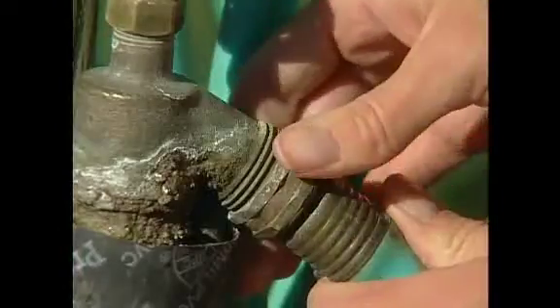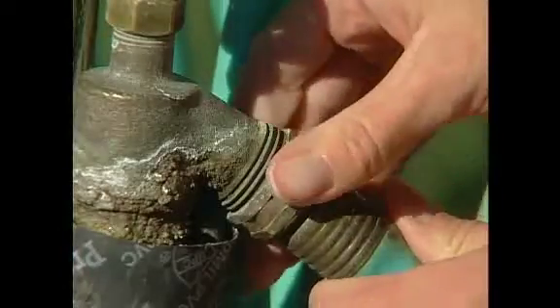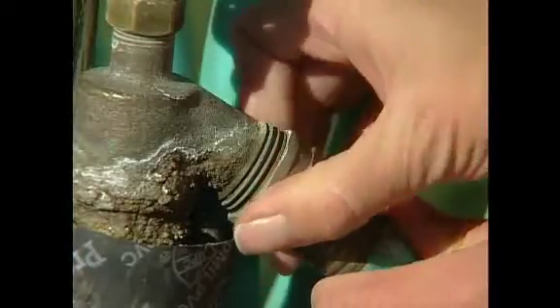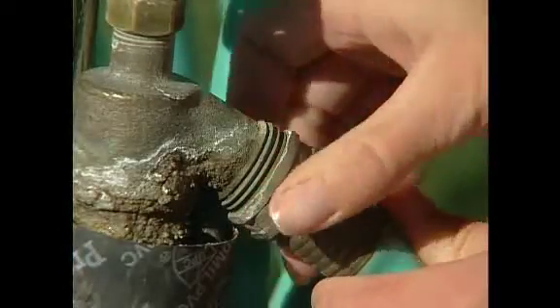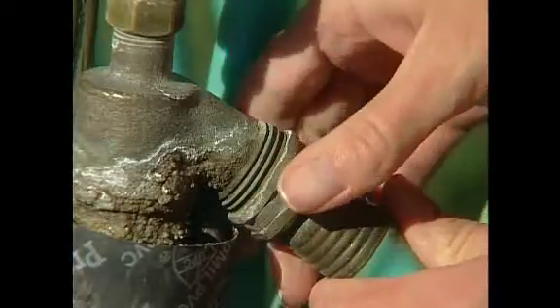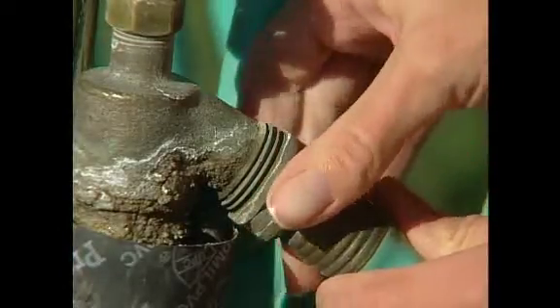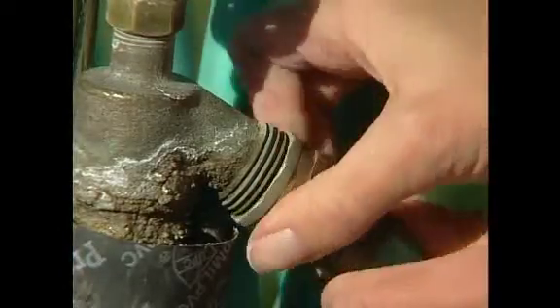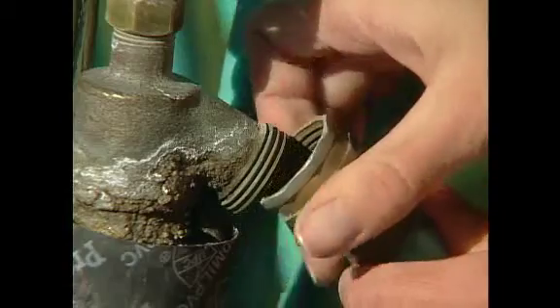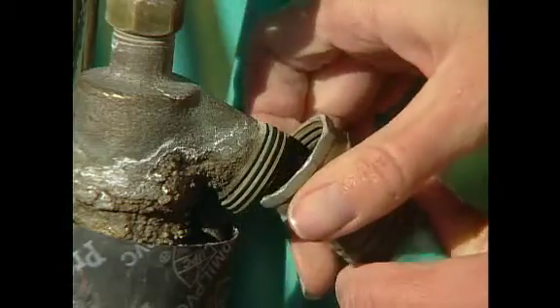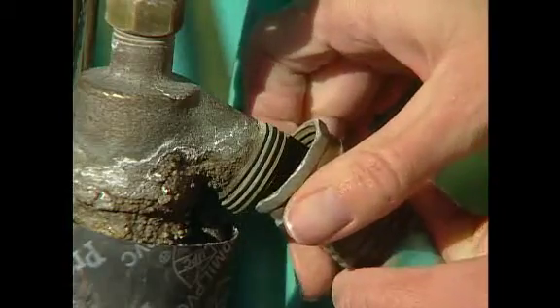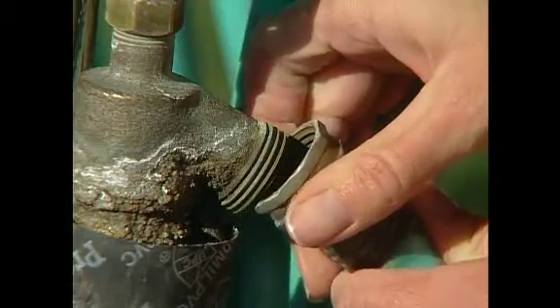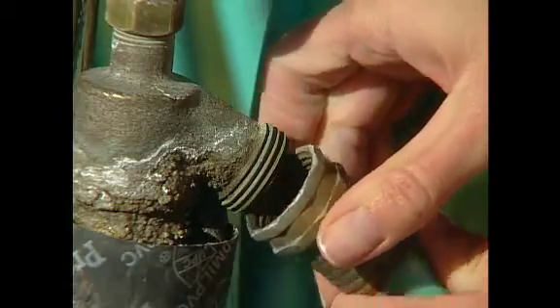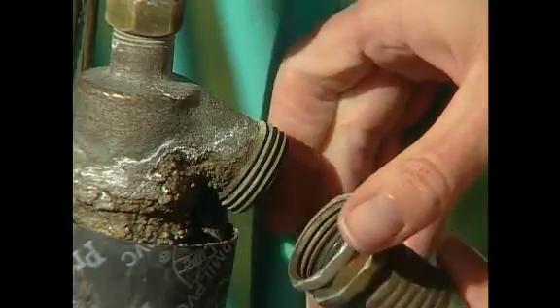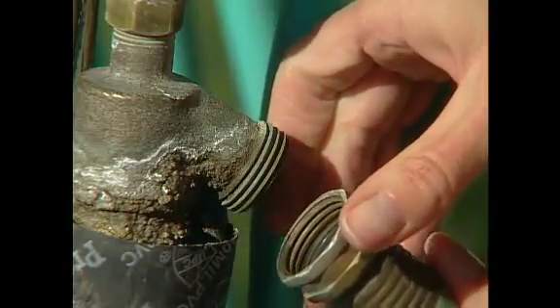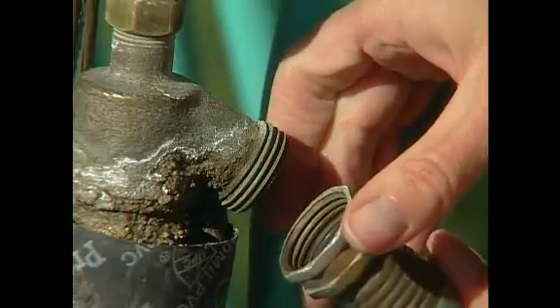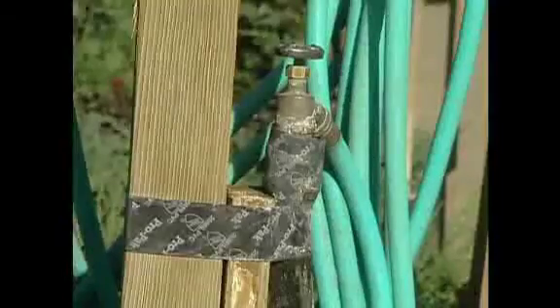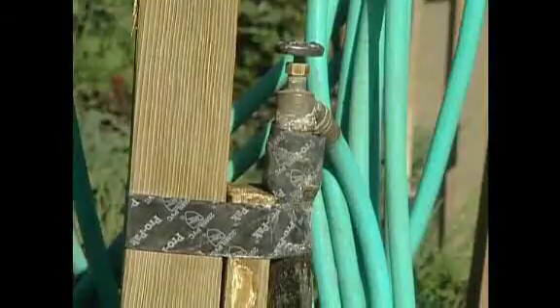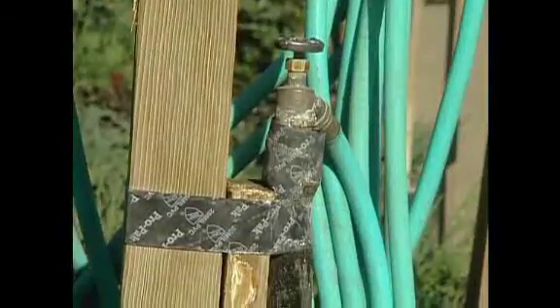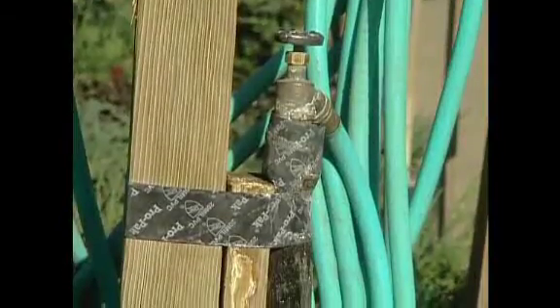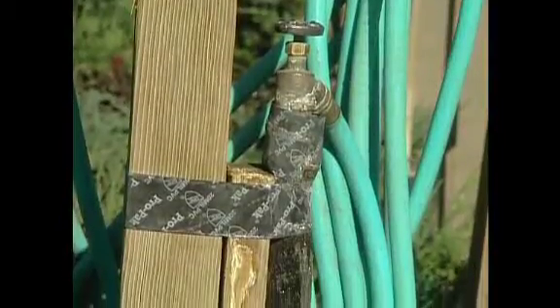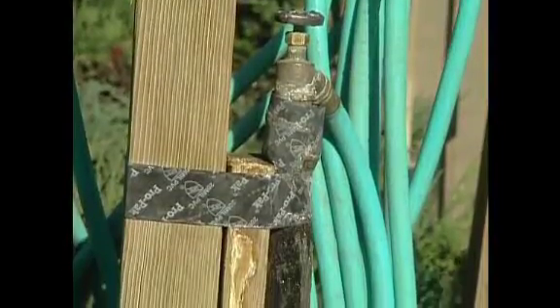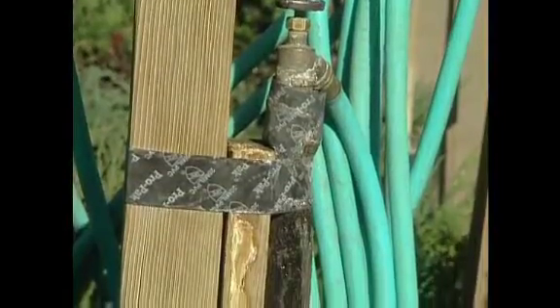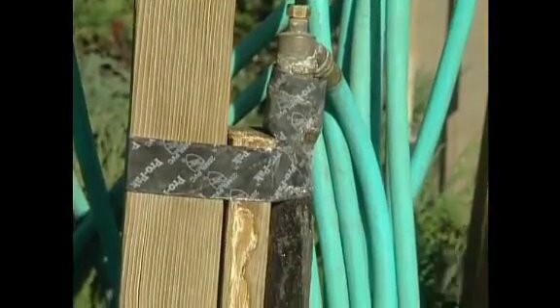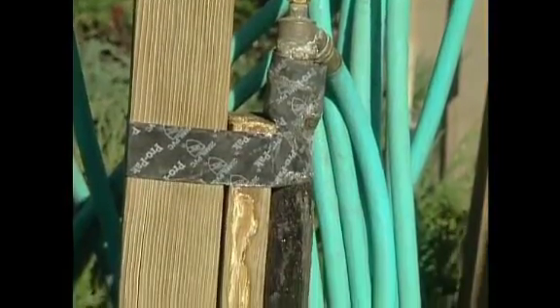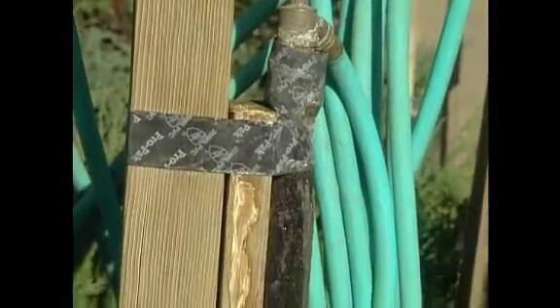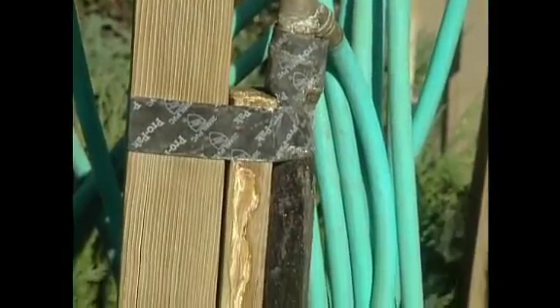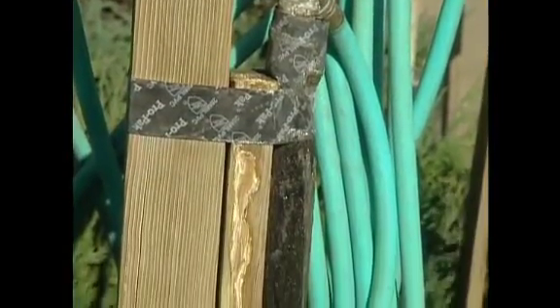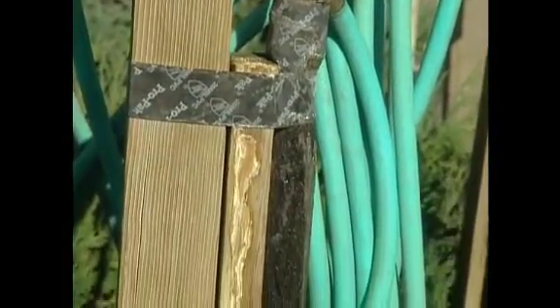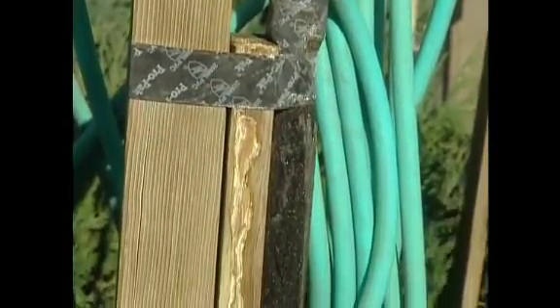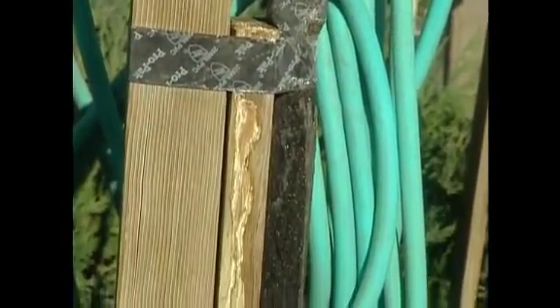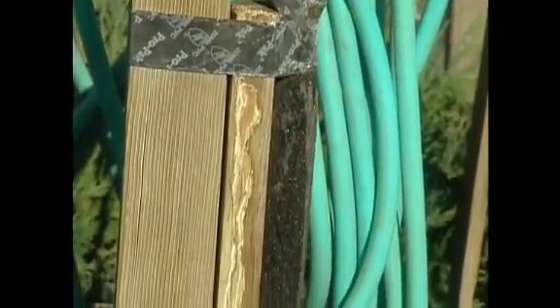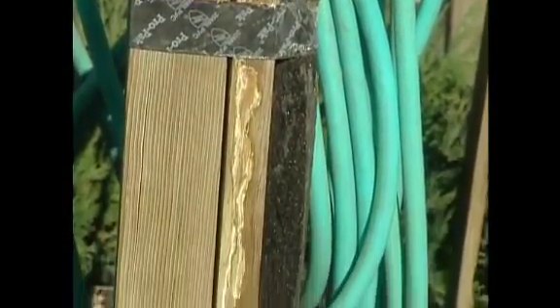Disconnect and drain garden hoses when they are not being used. When temperatures freeze, water won't ice up in the hose and expand and burst.